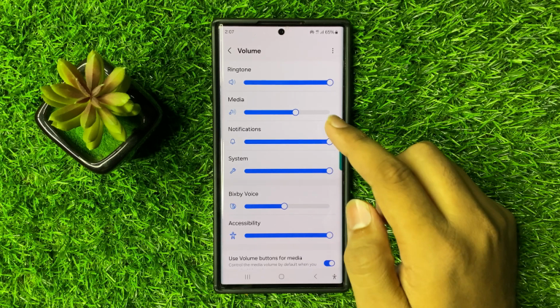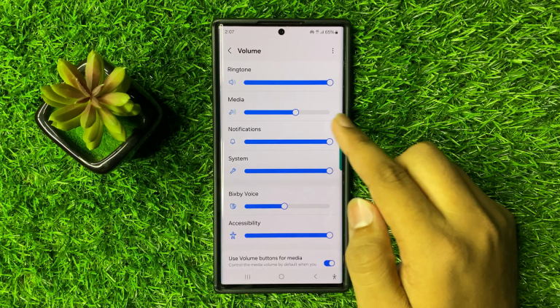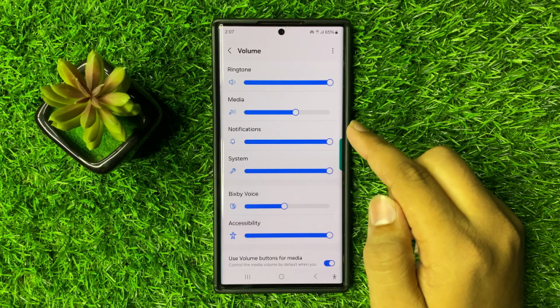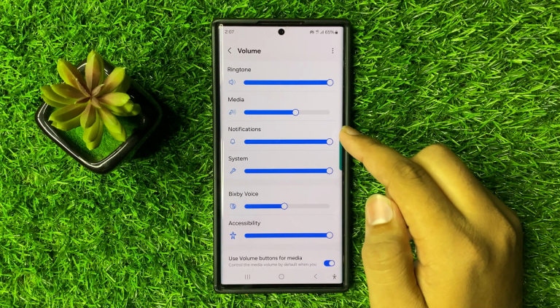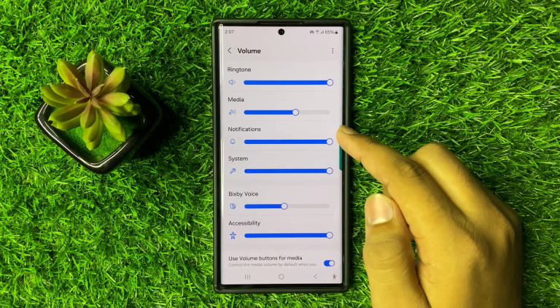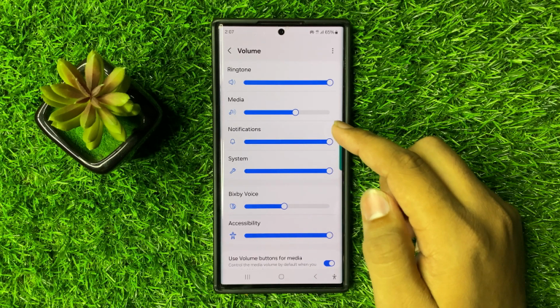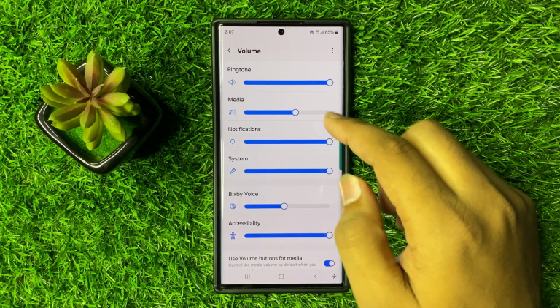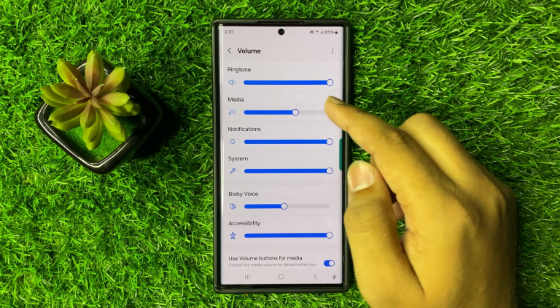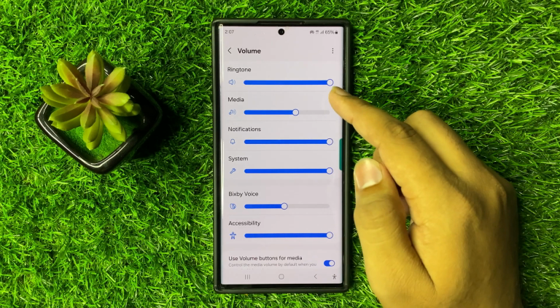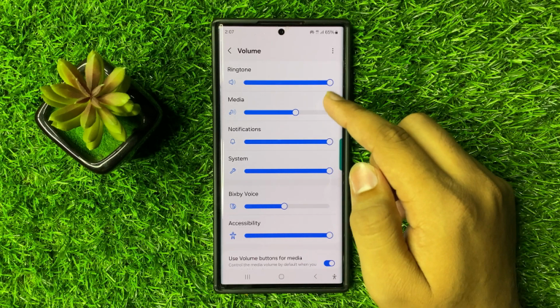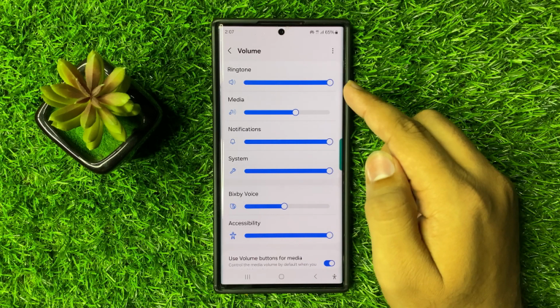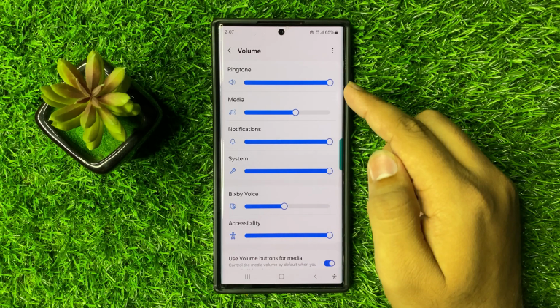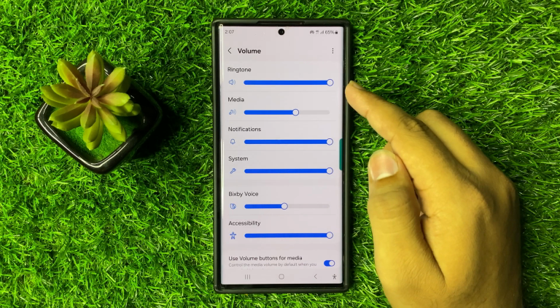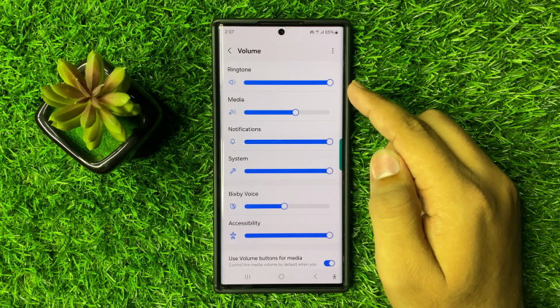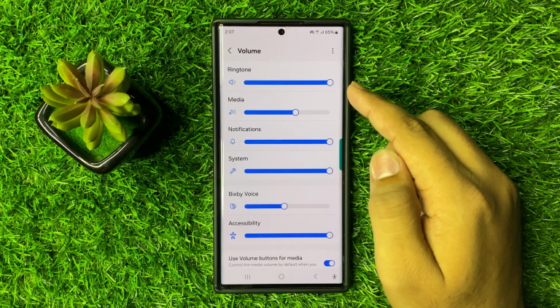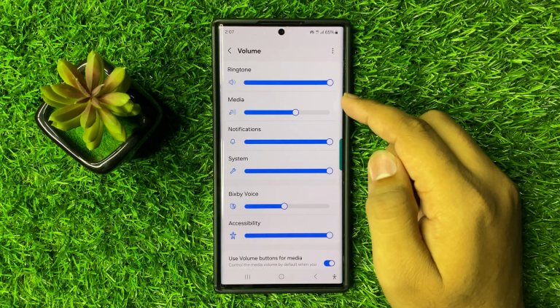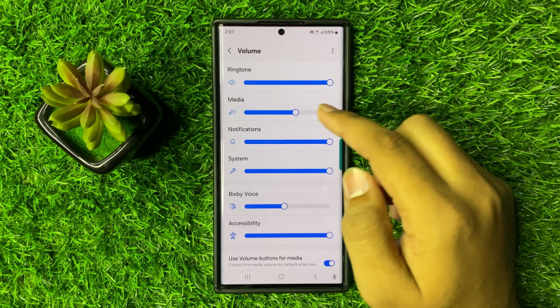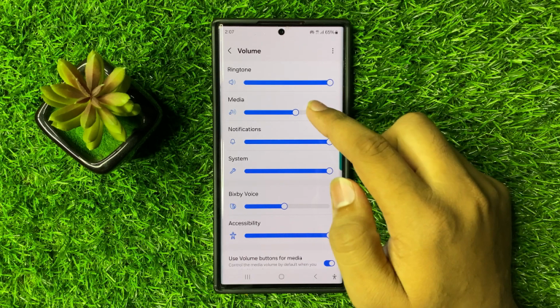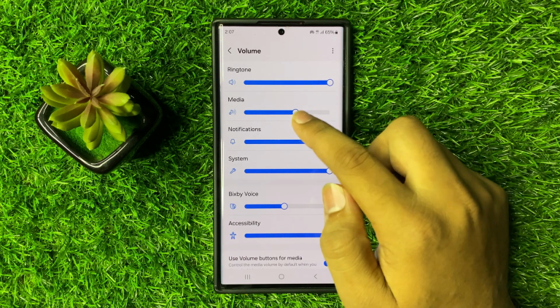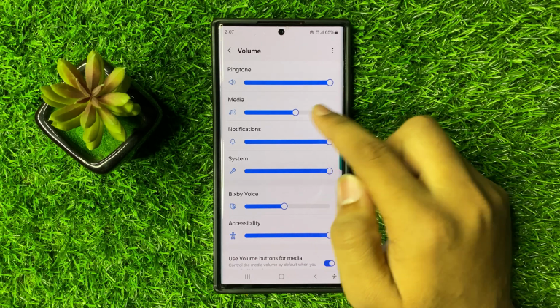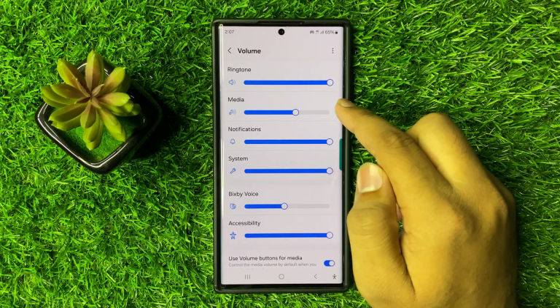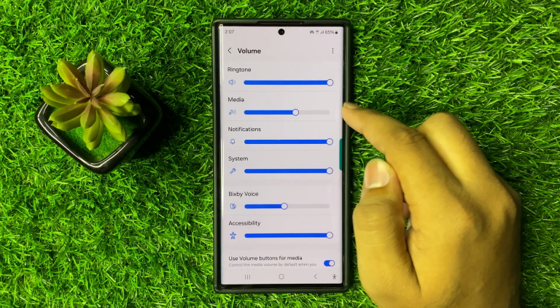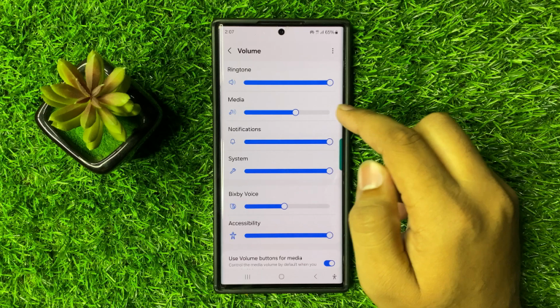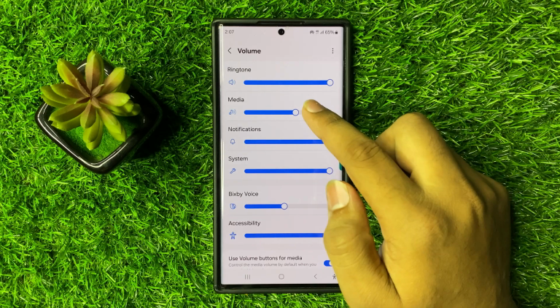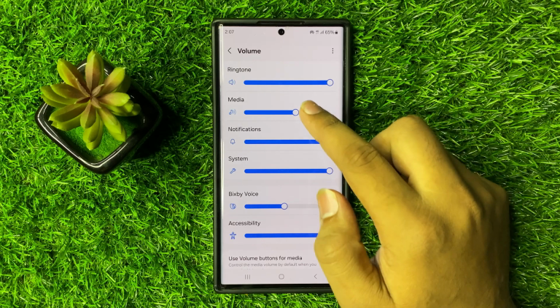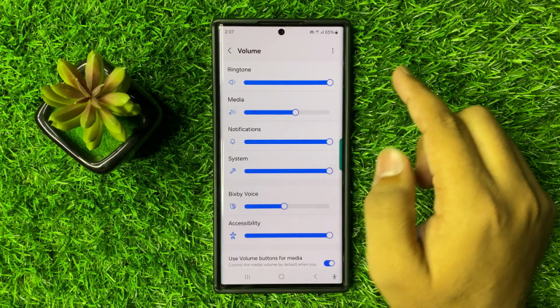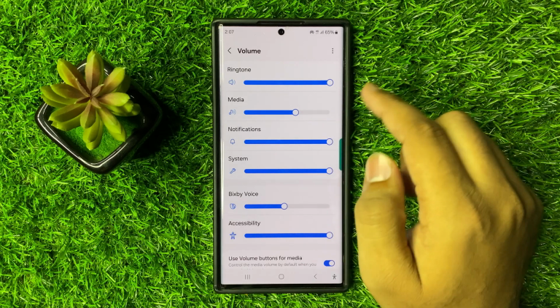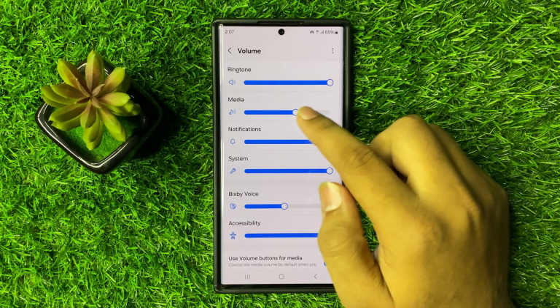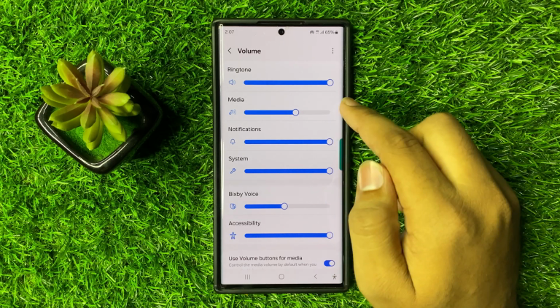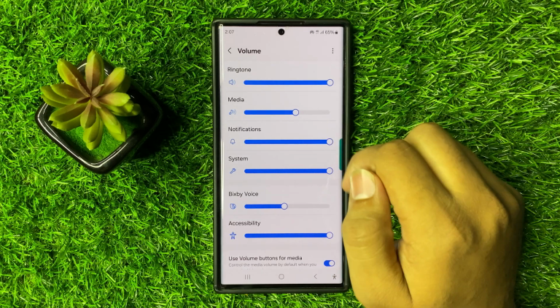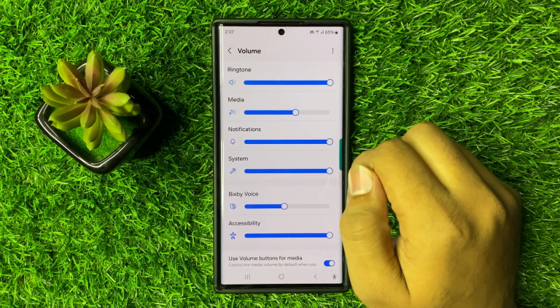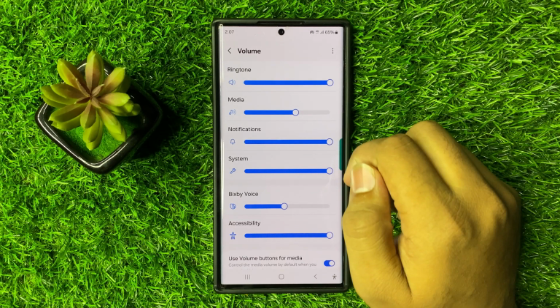From here you can adjust the volume. Drag these sliders to the right side to increase the volume.